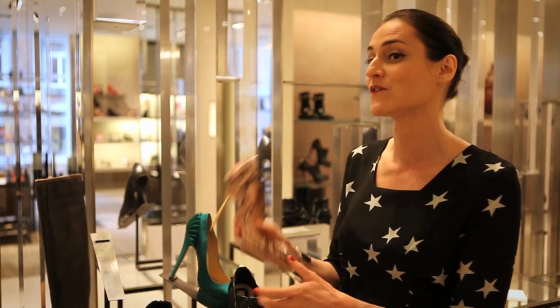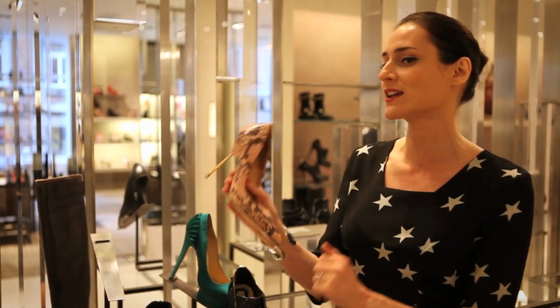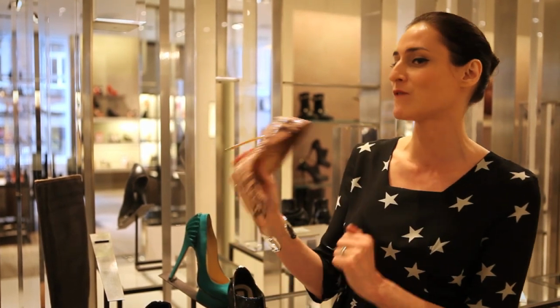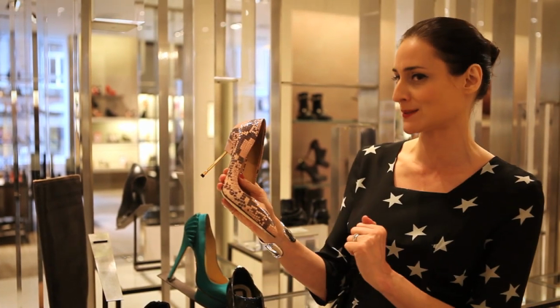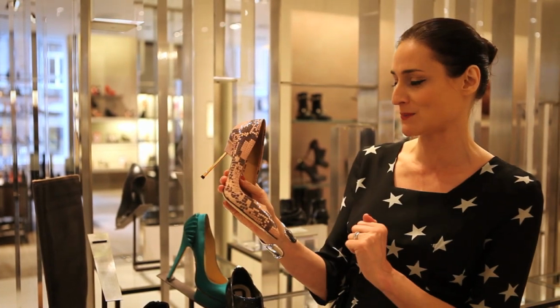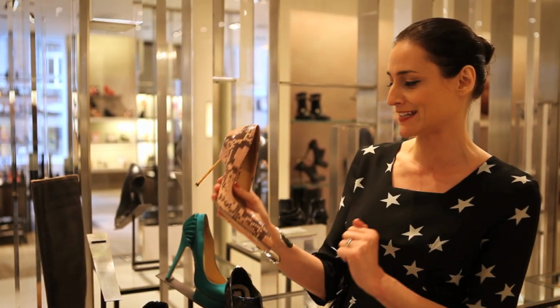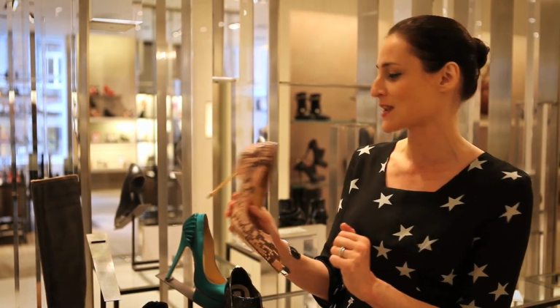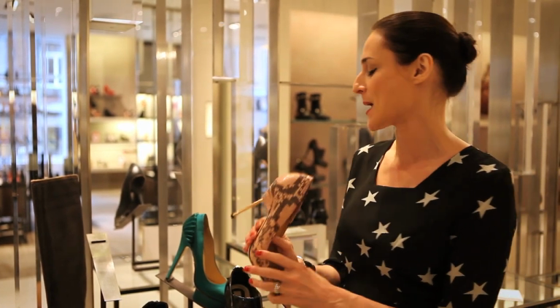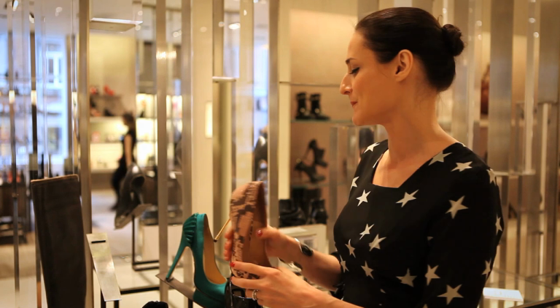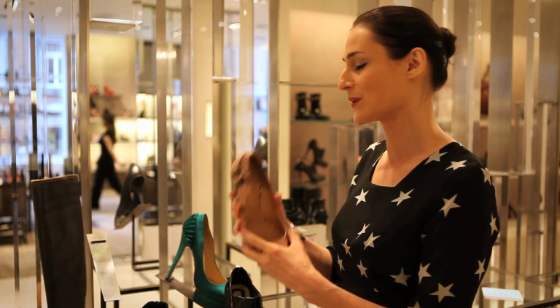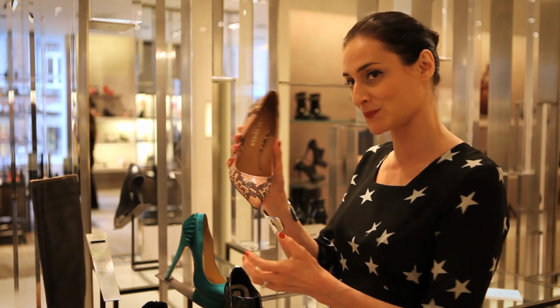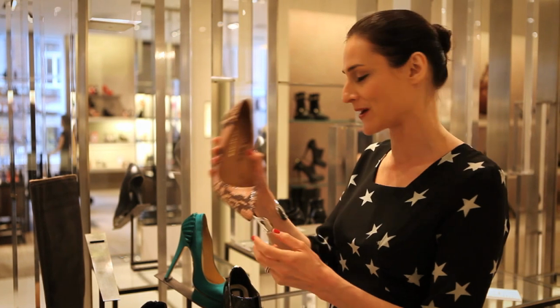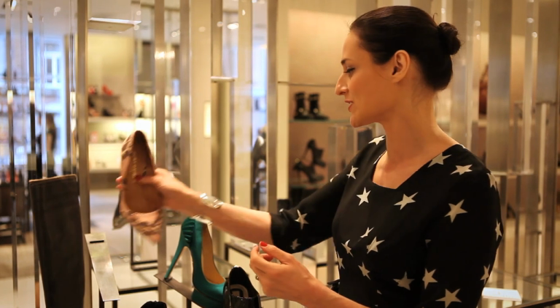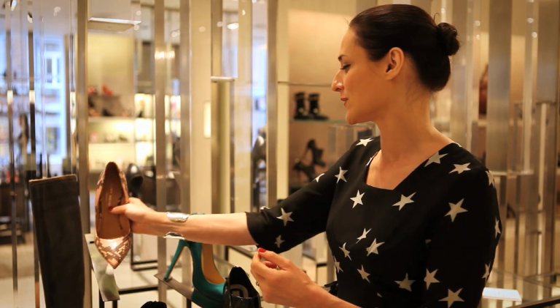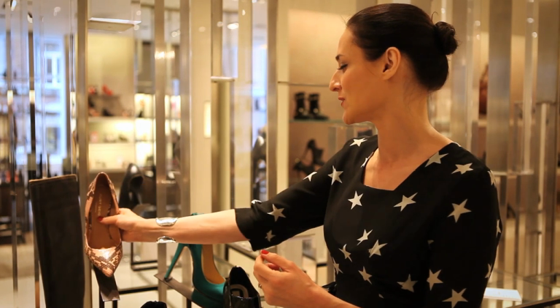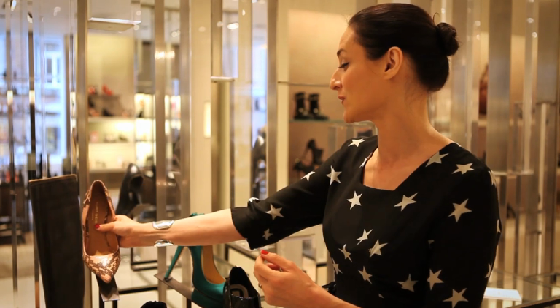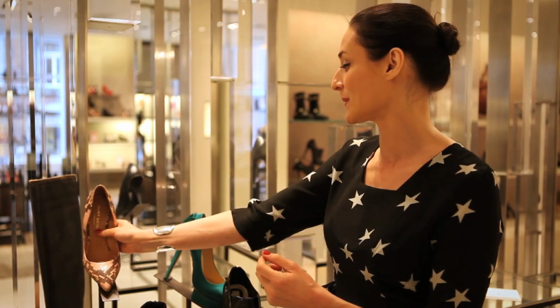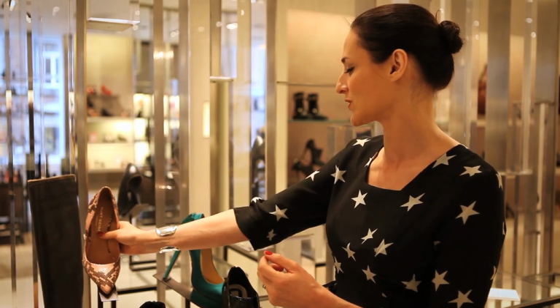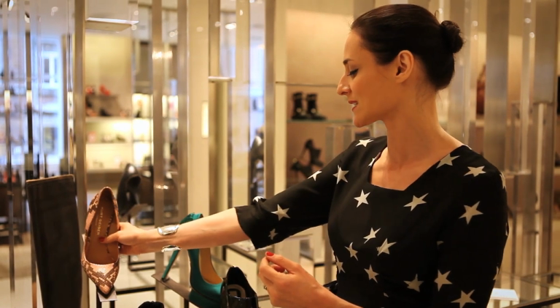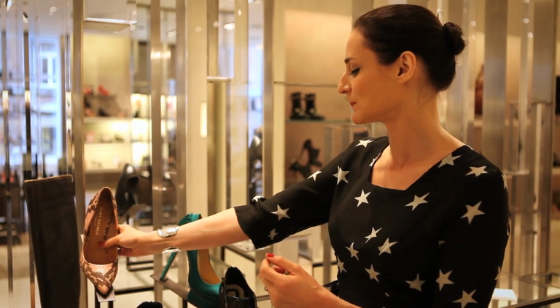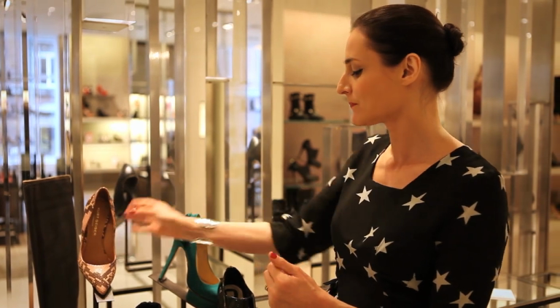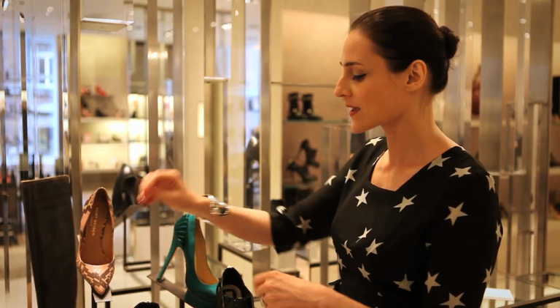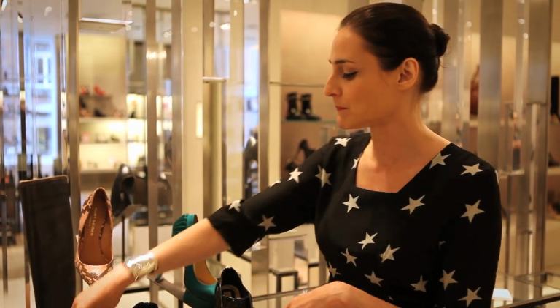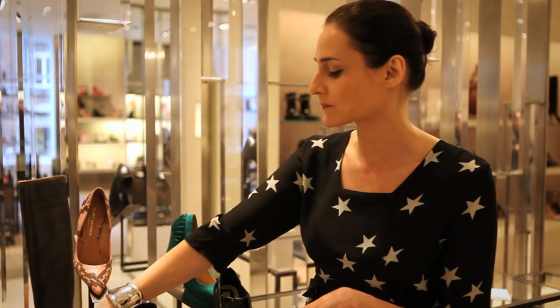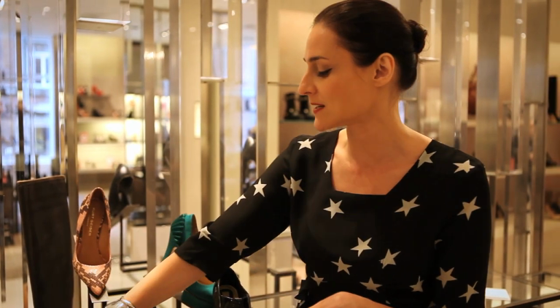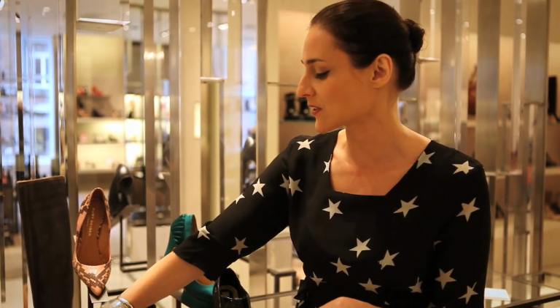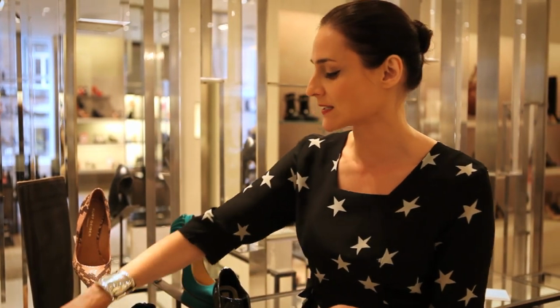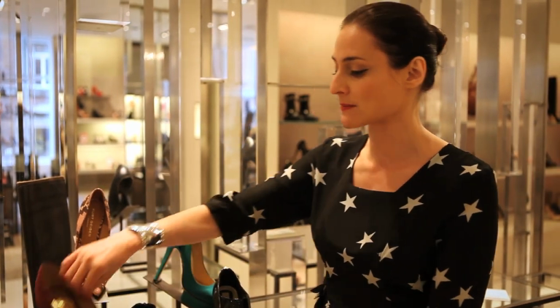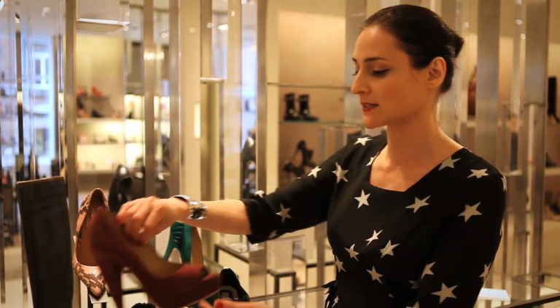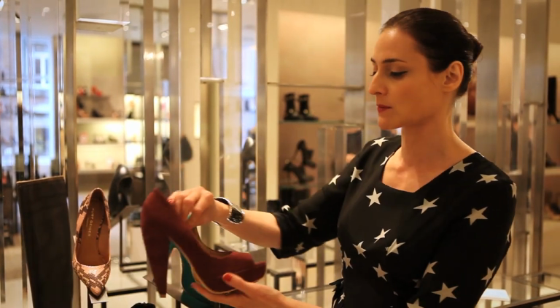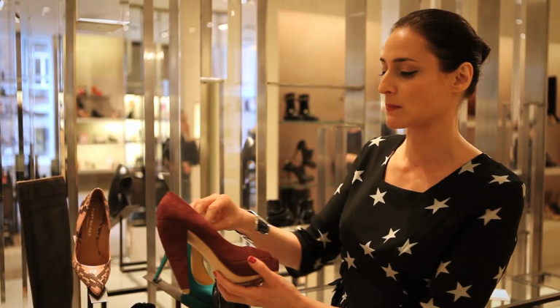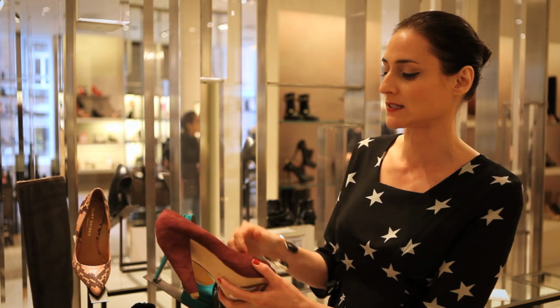A very good investment piece, buying this shoe for the dominatrix trend.